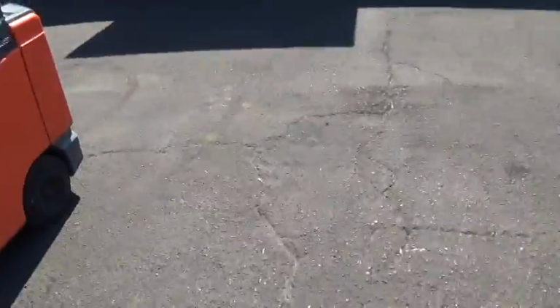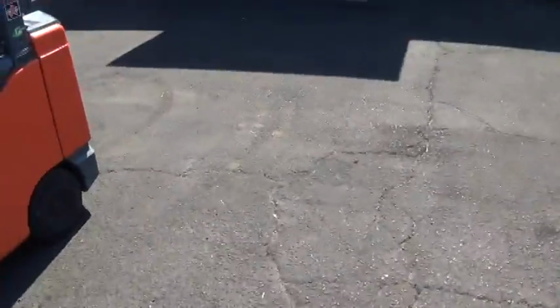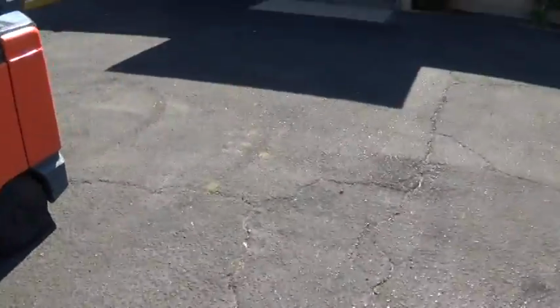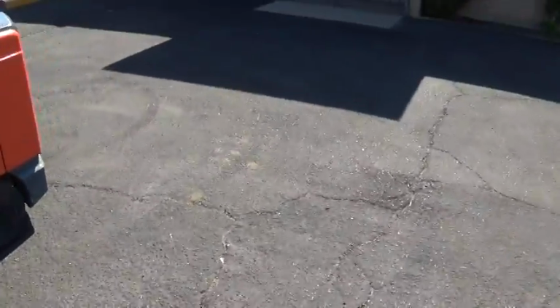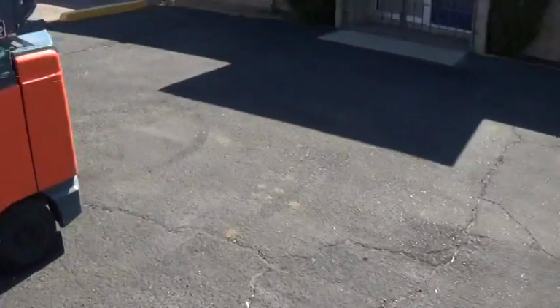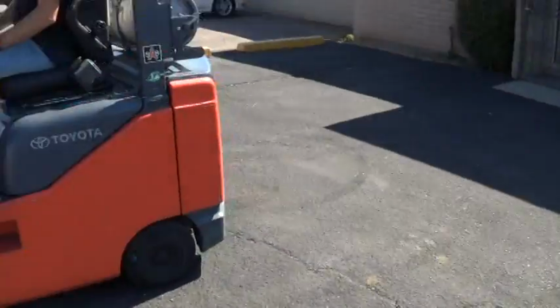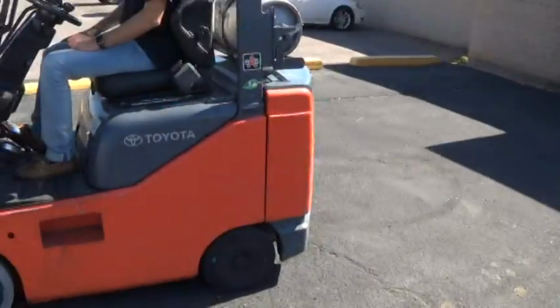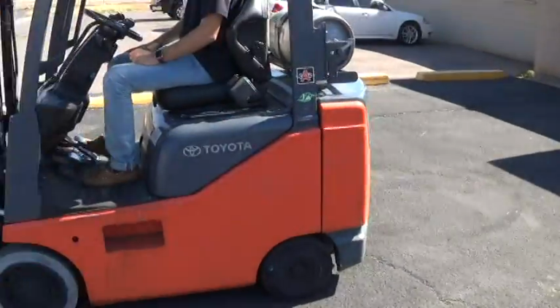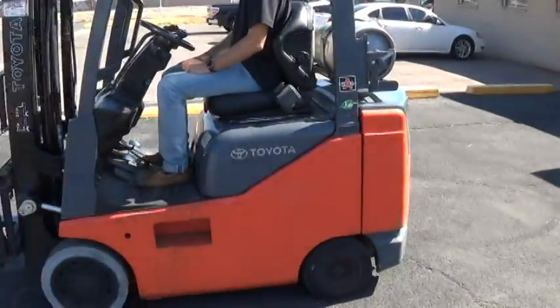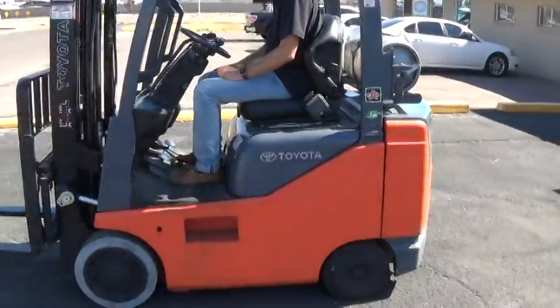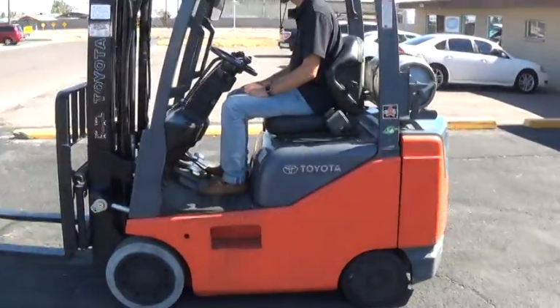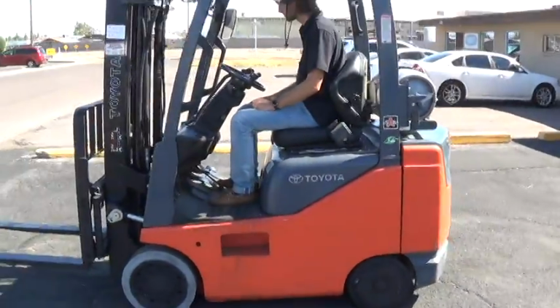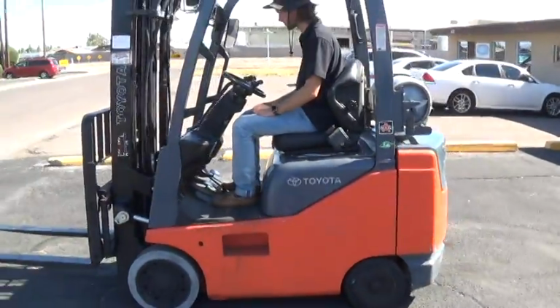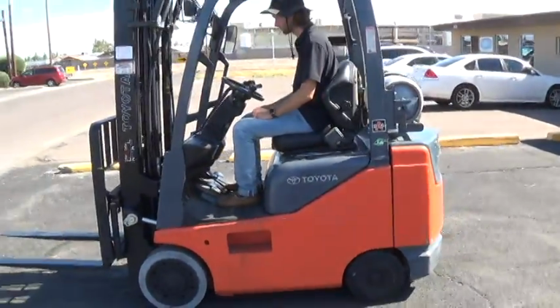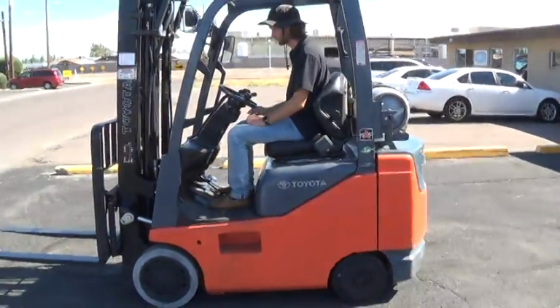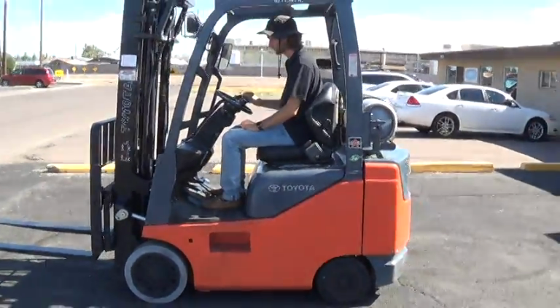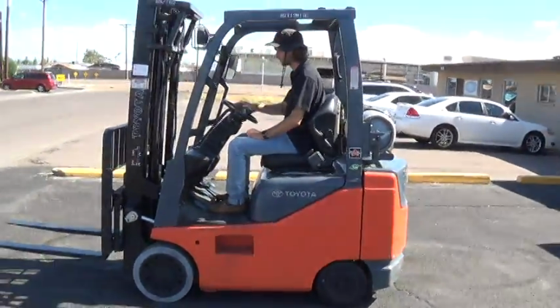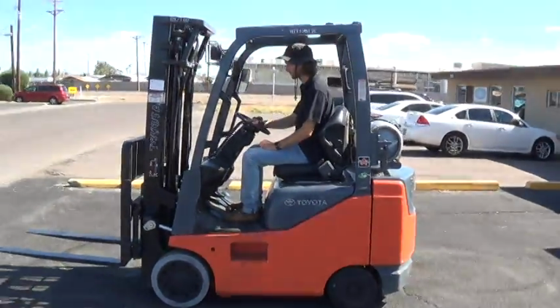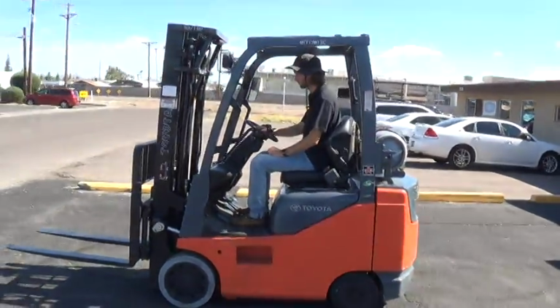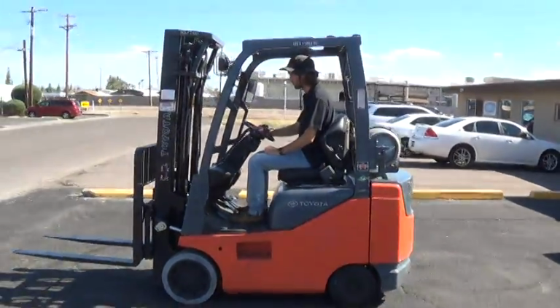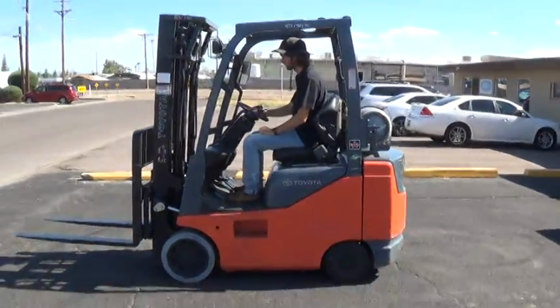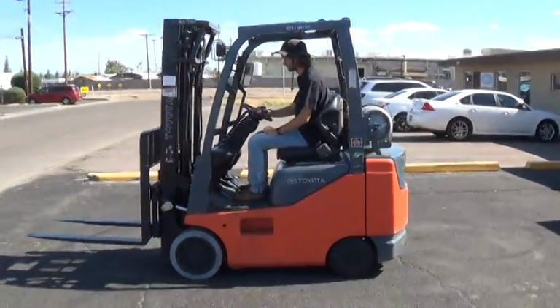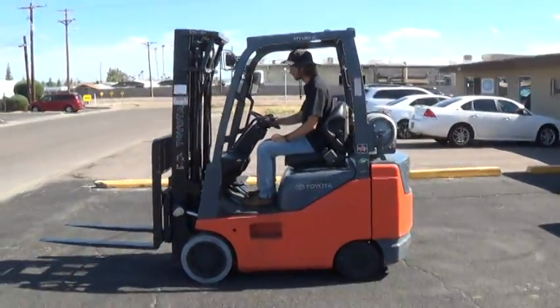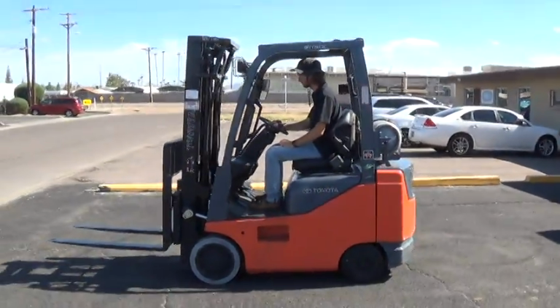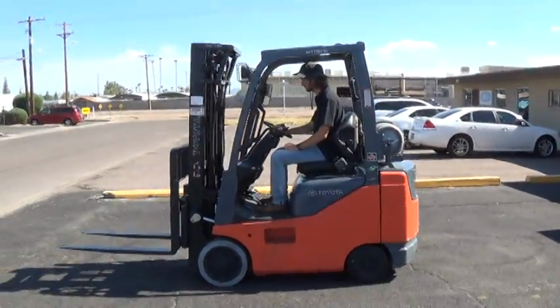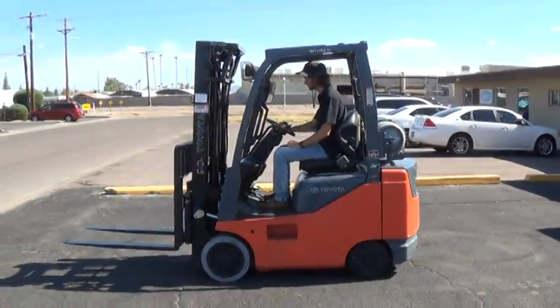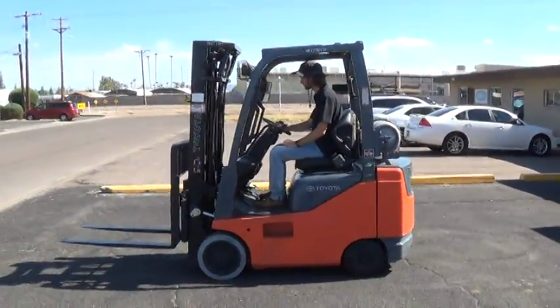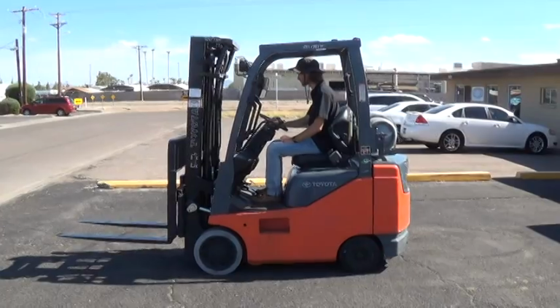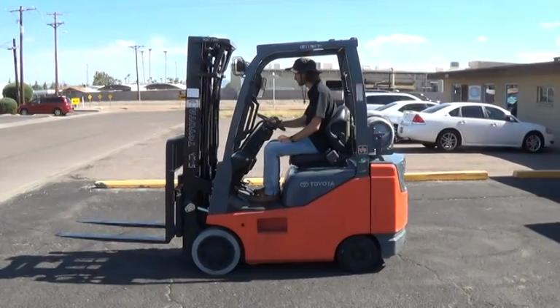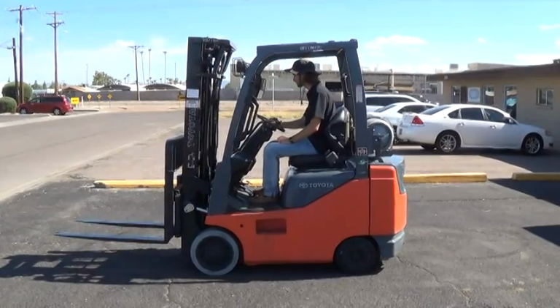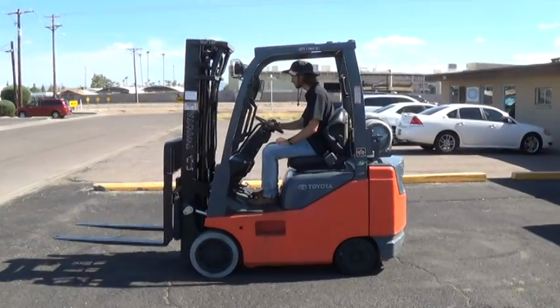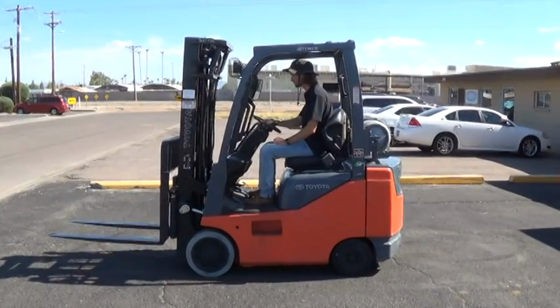This is a former rental unit. It's been regularly maintained, mechanic serviced, and is ready to work.